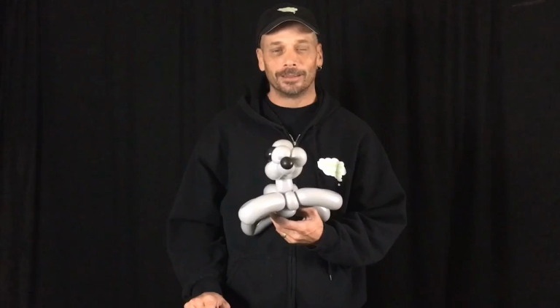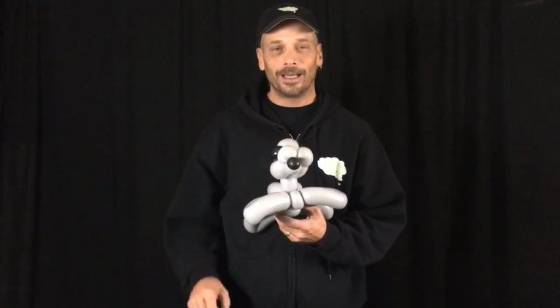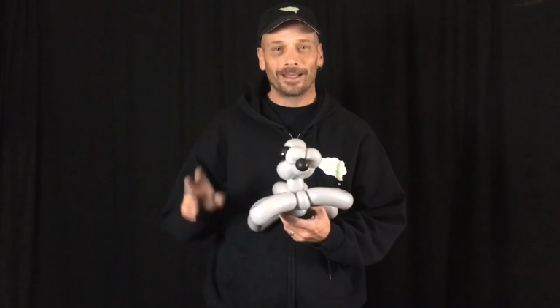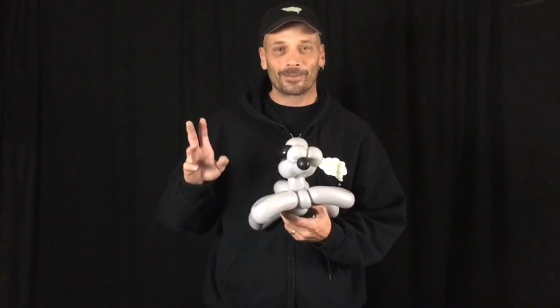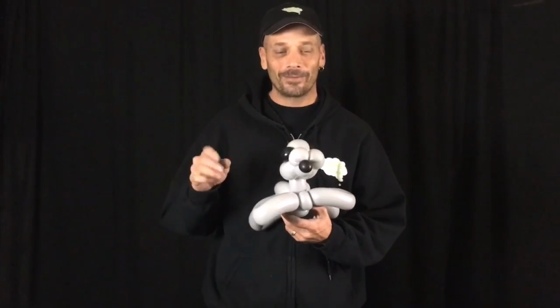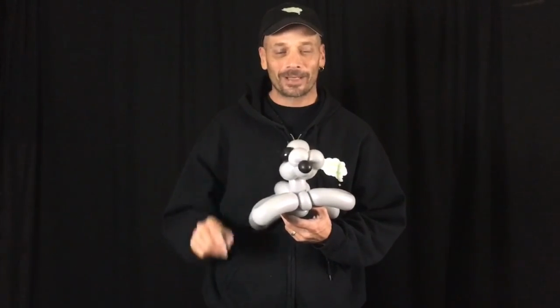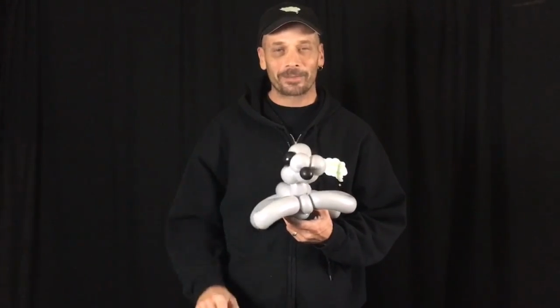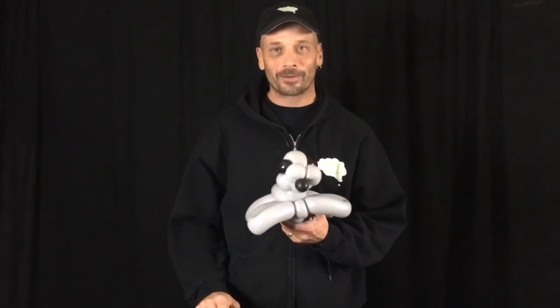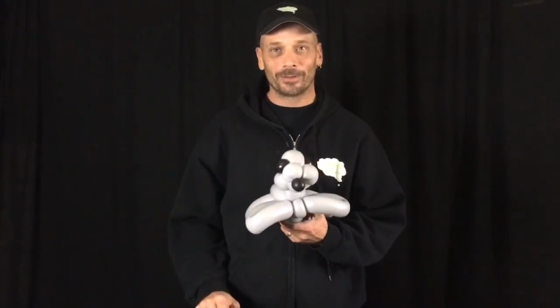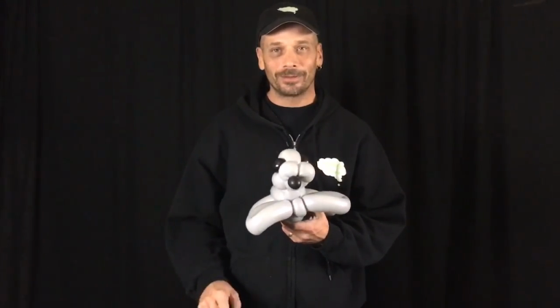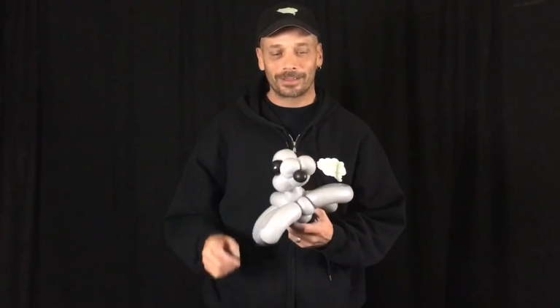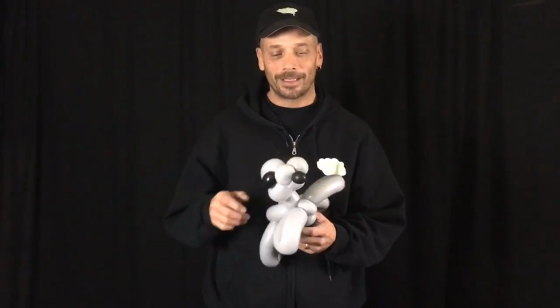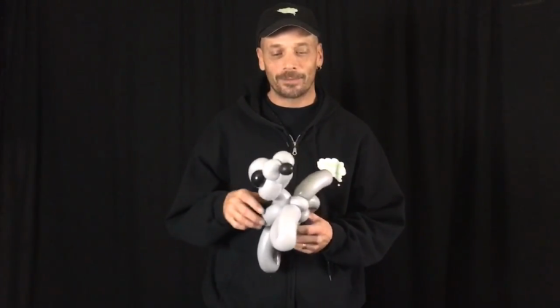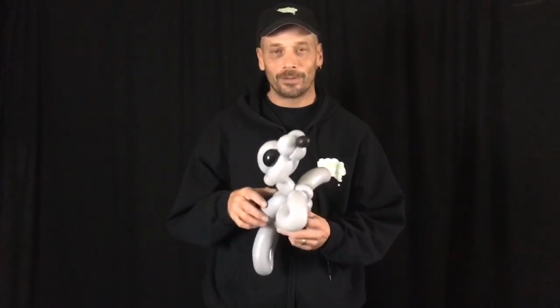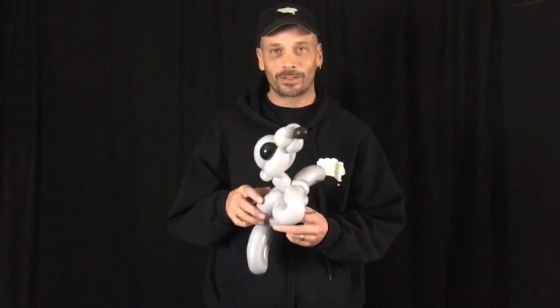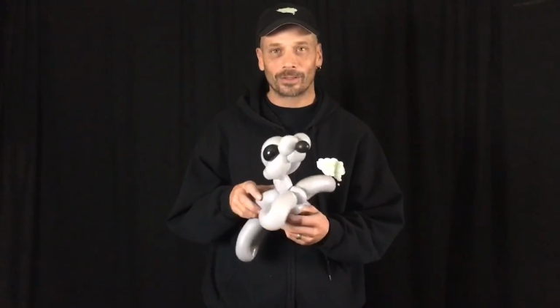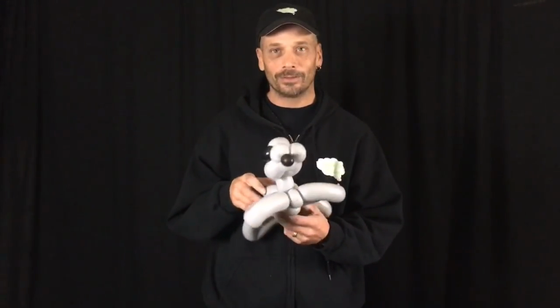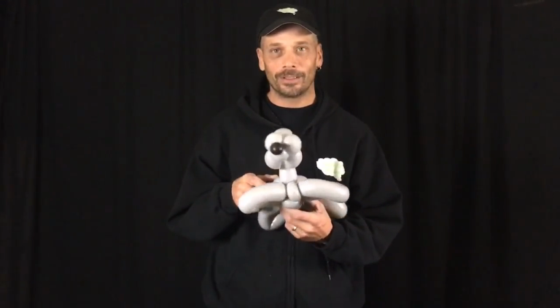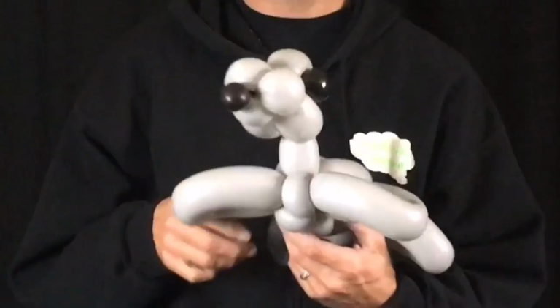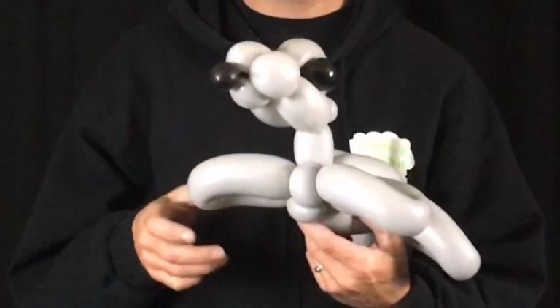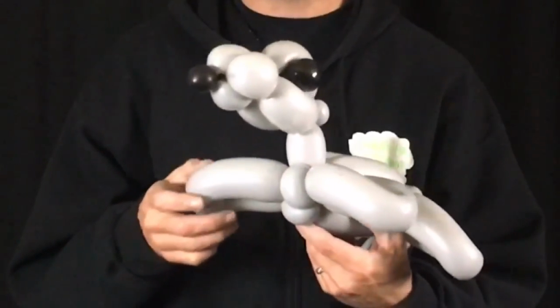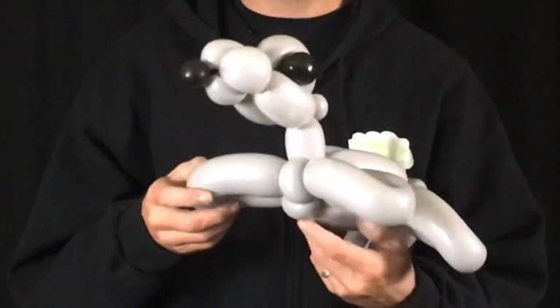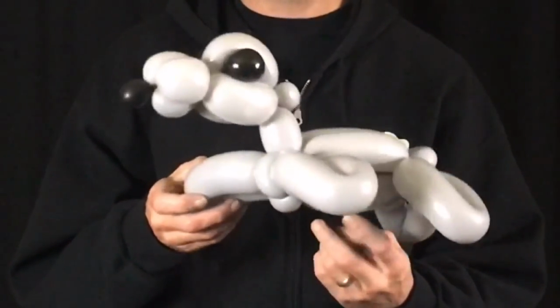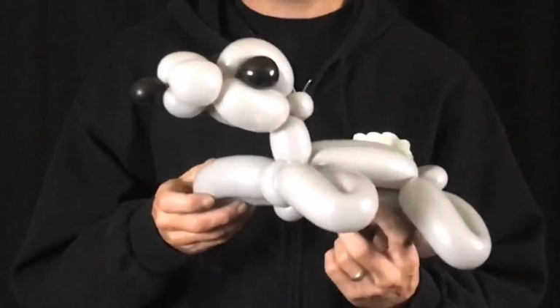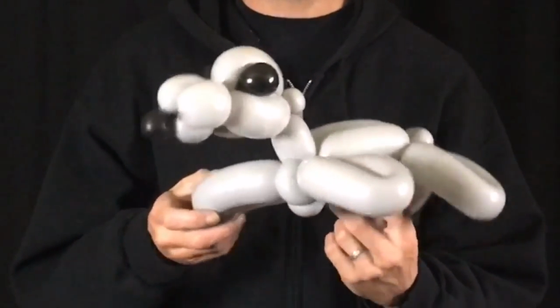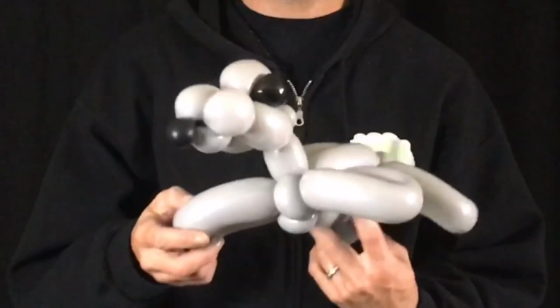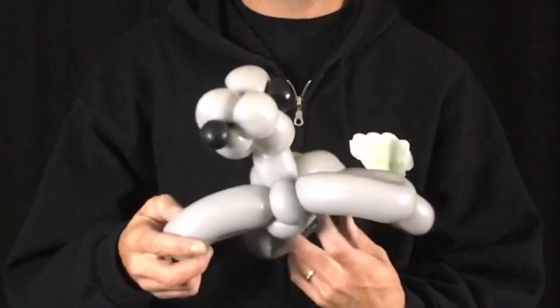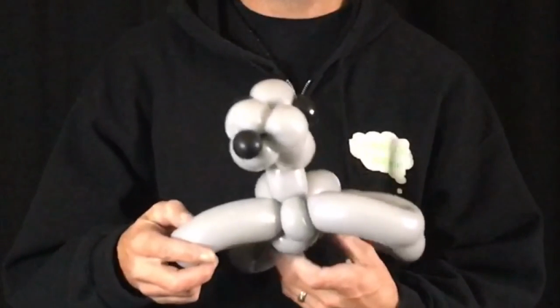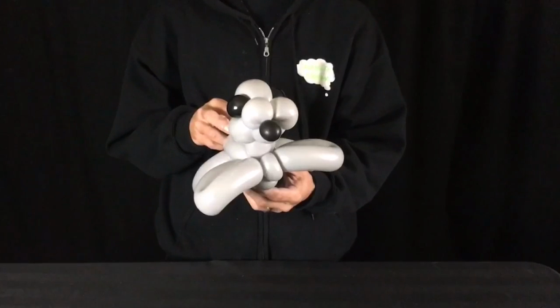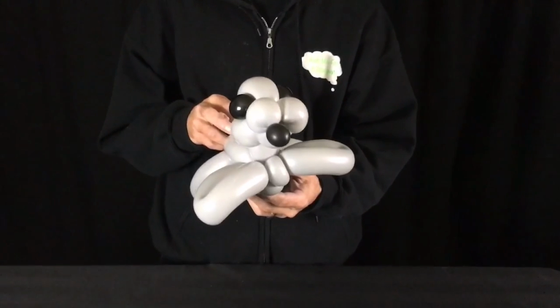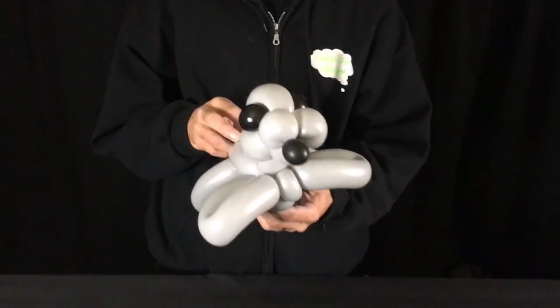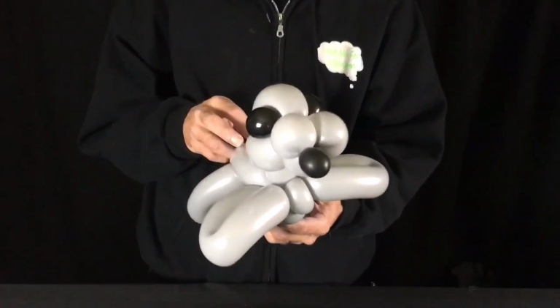Hi, I'm Ryan from Ask Me for a Balloon. Today's balloon tutorial is a seal, a baby seal. Please stay tuned.